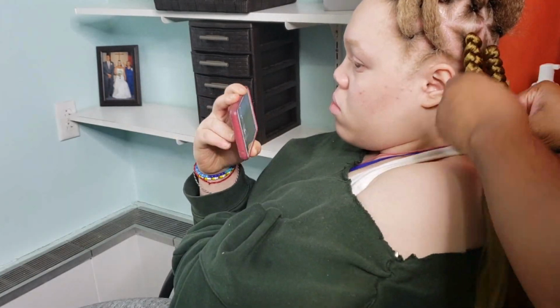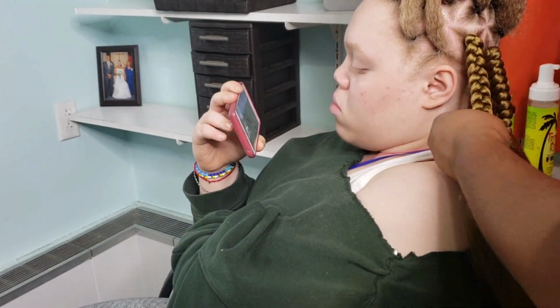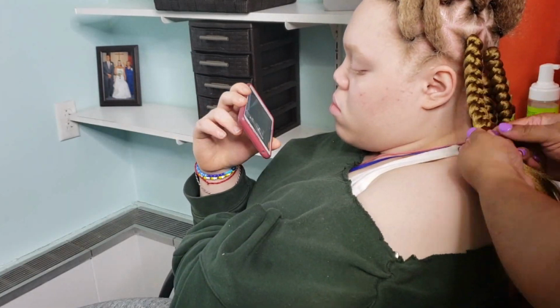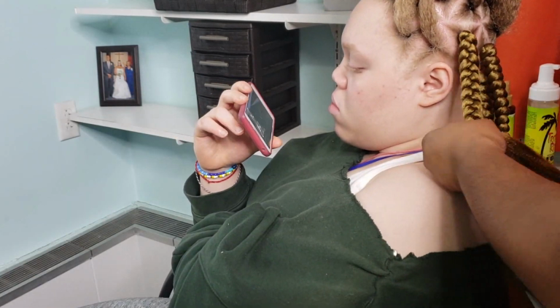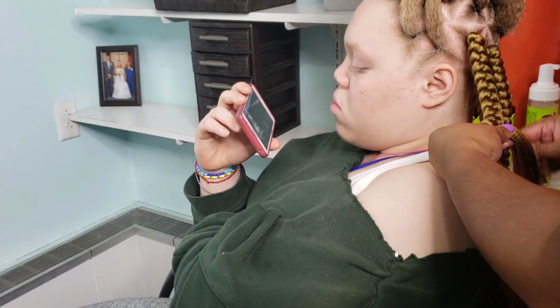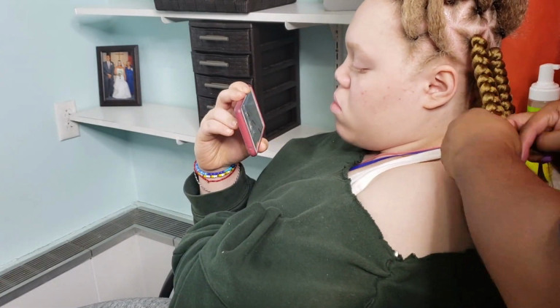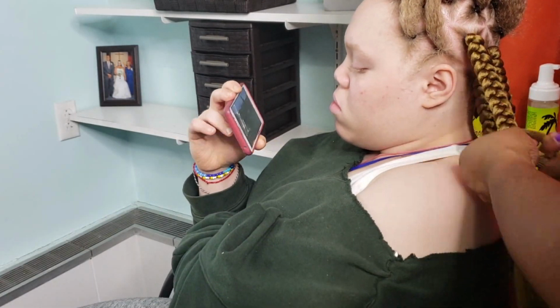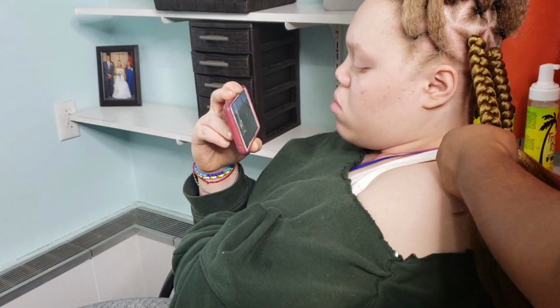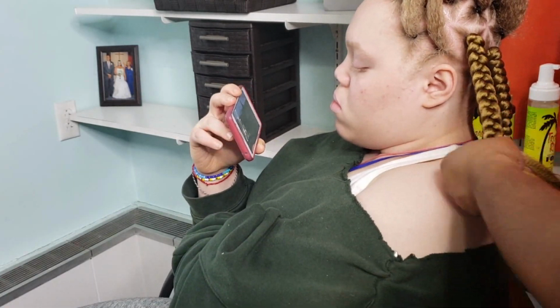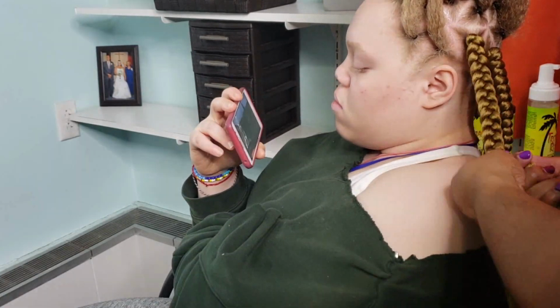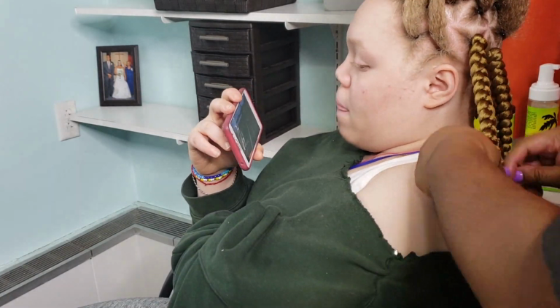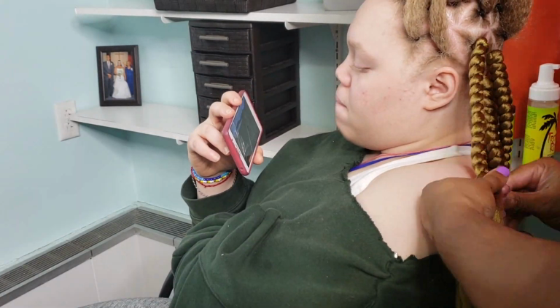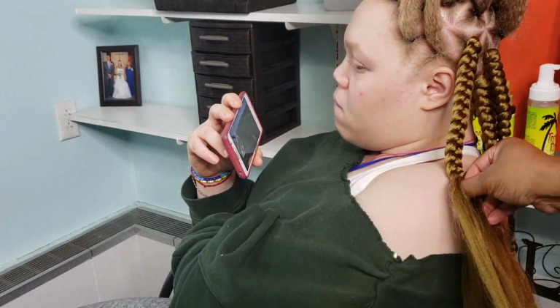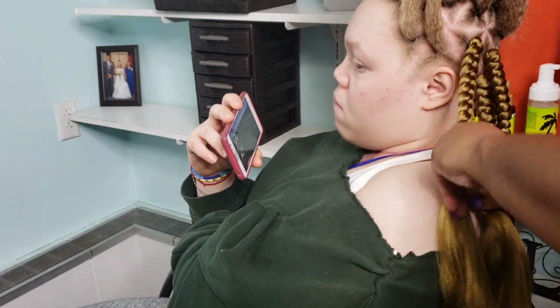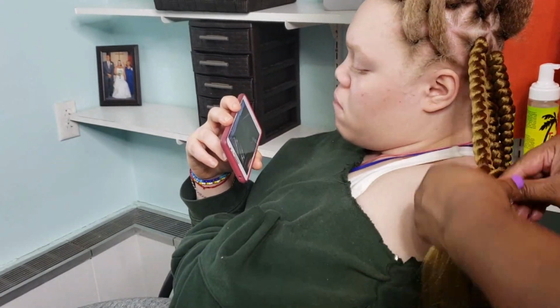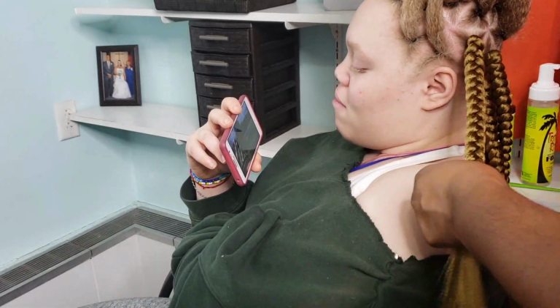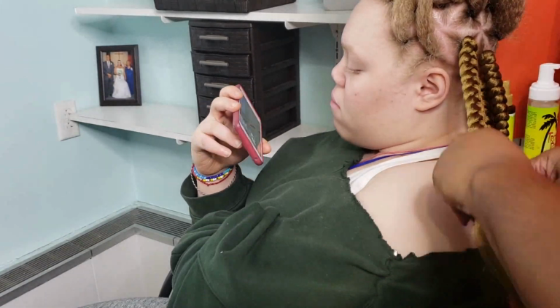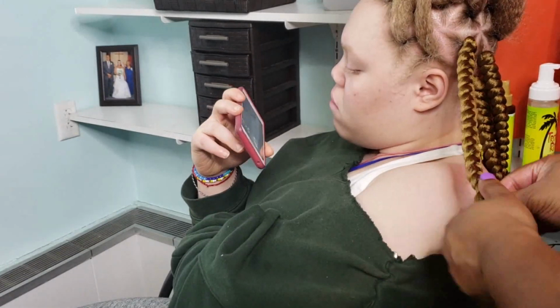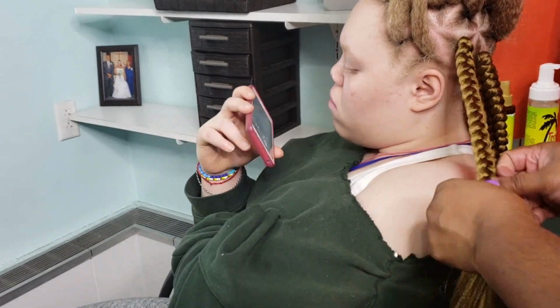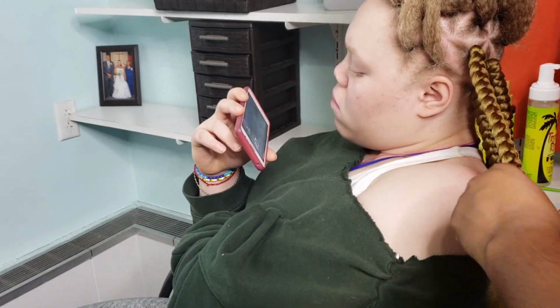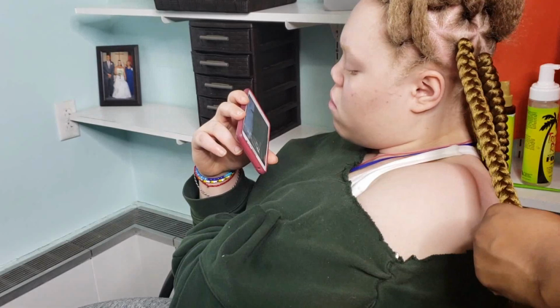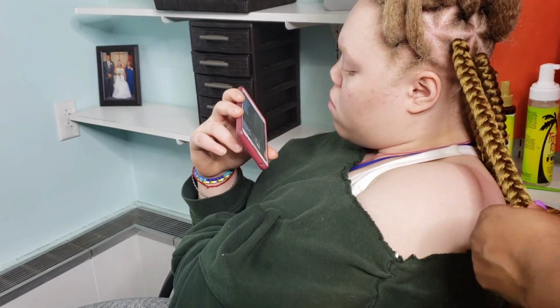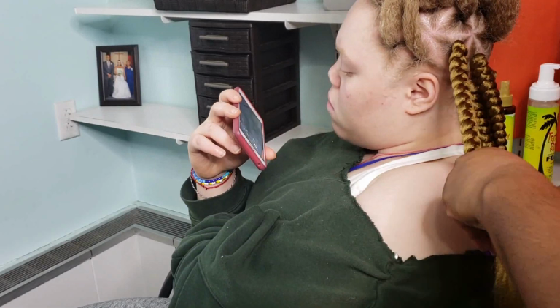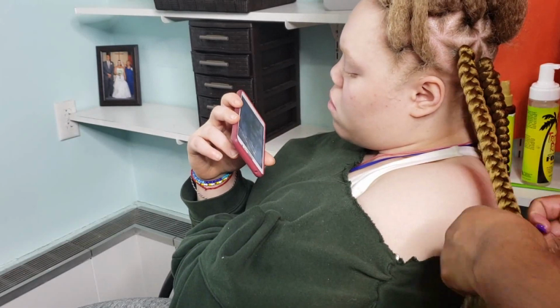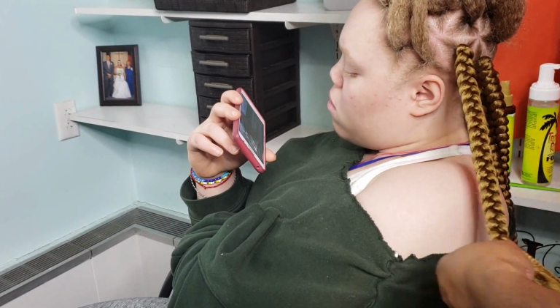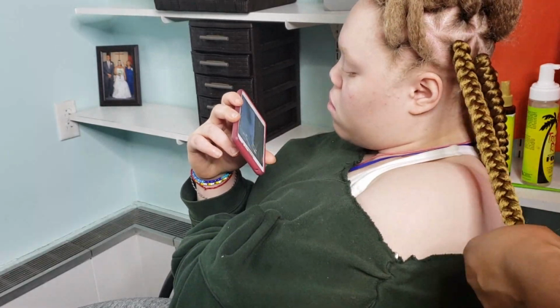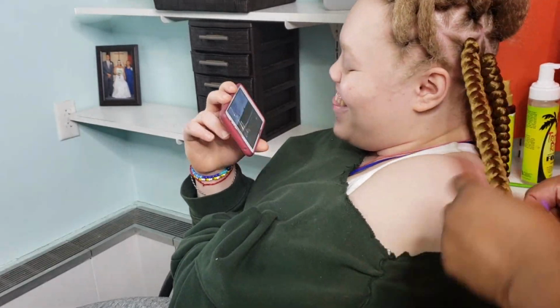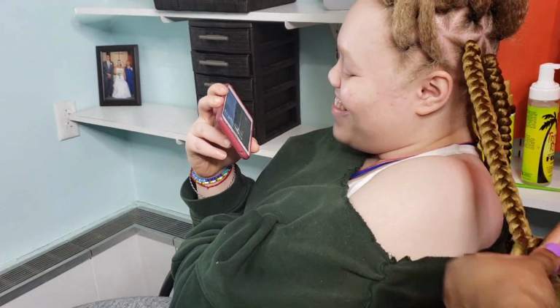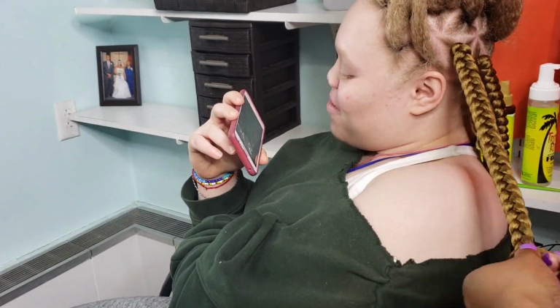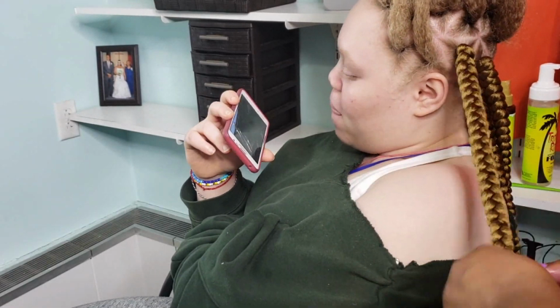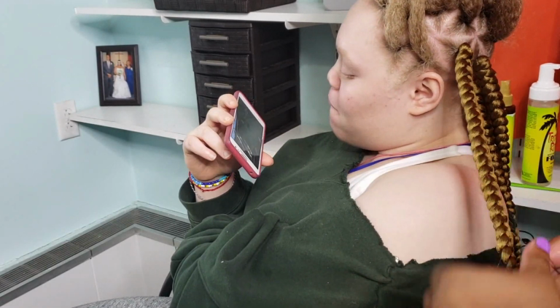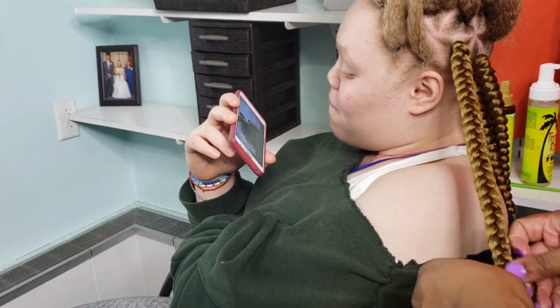I really do seal the ends anyway, even if the hair is the same color, because I feel like it is more protective.